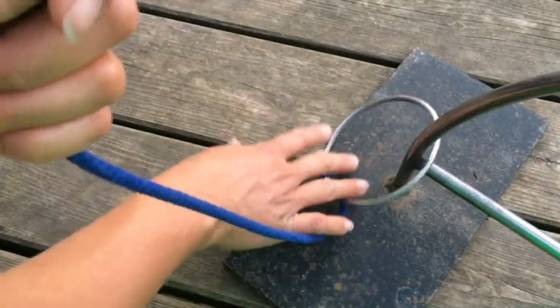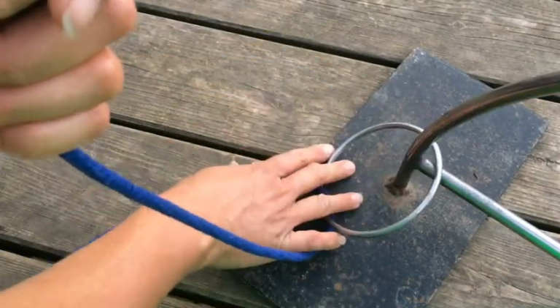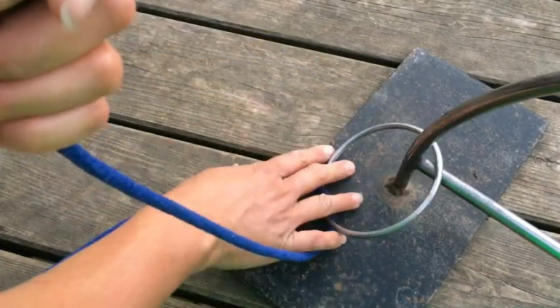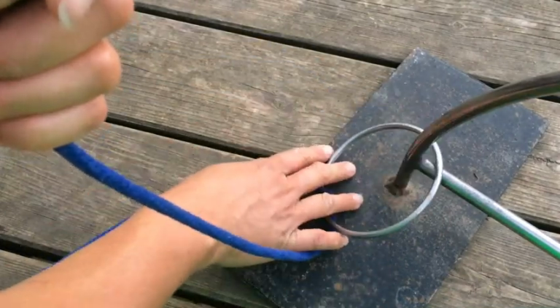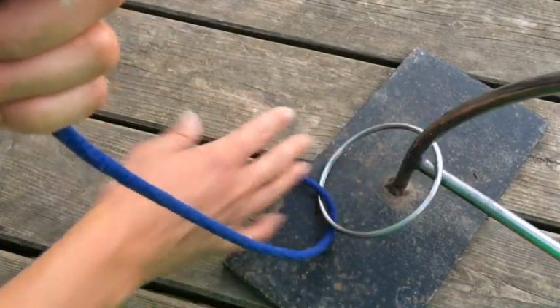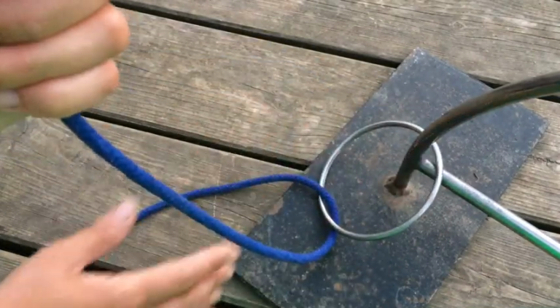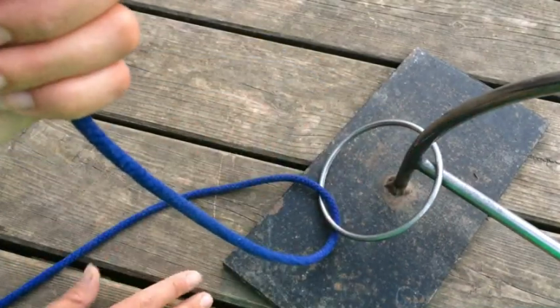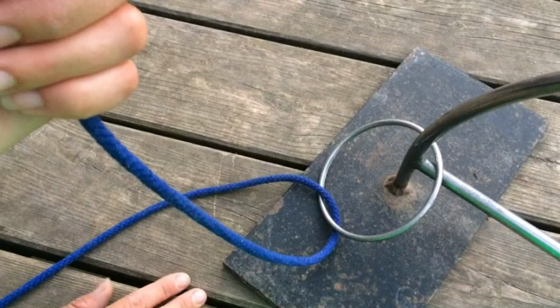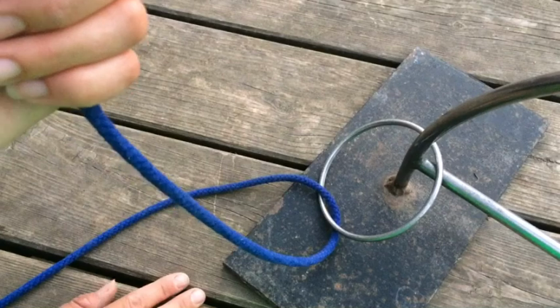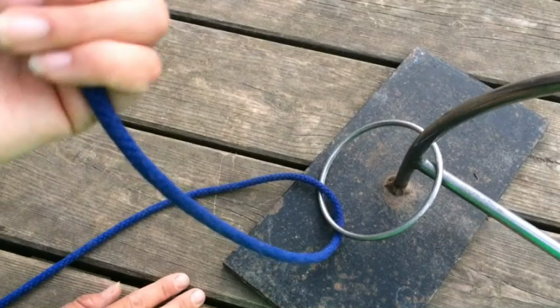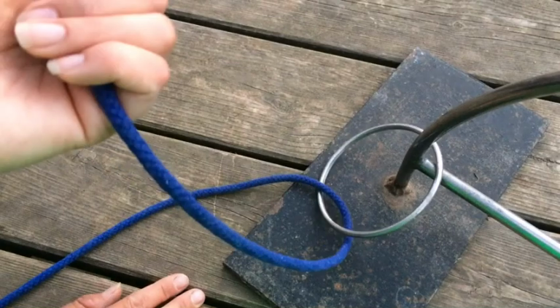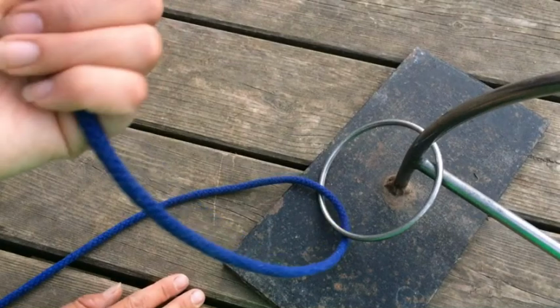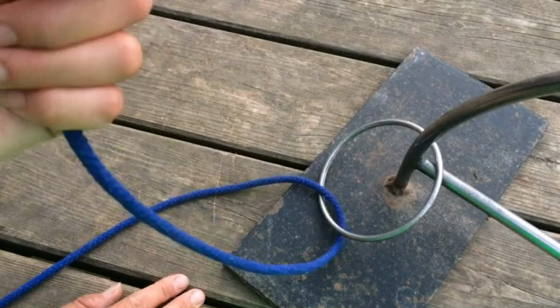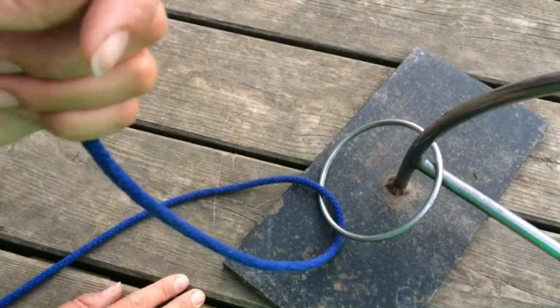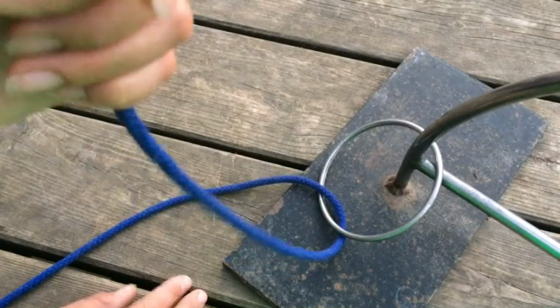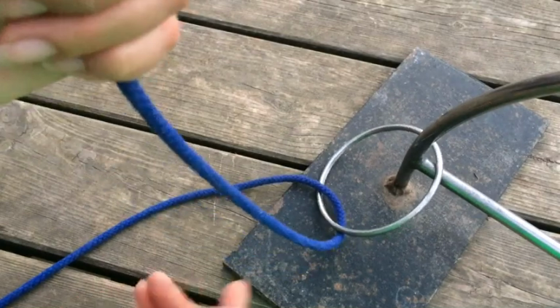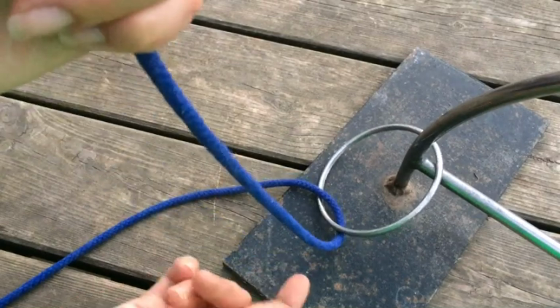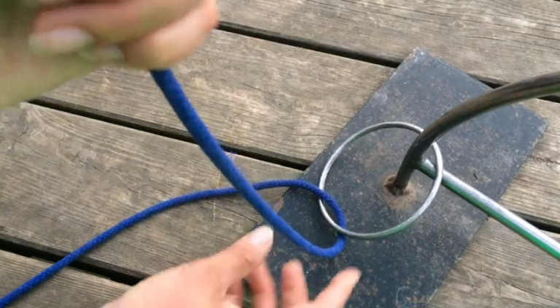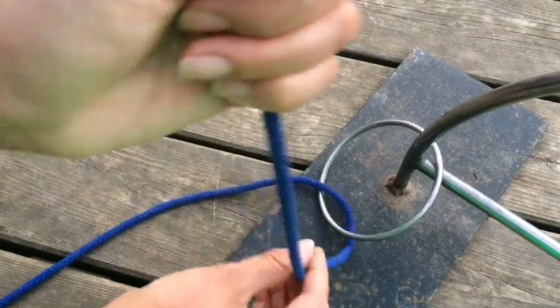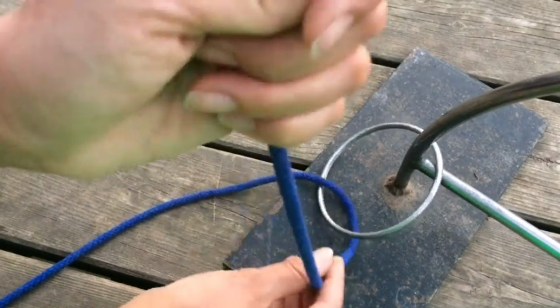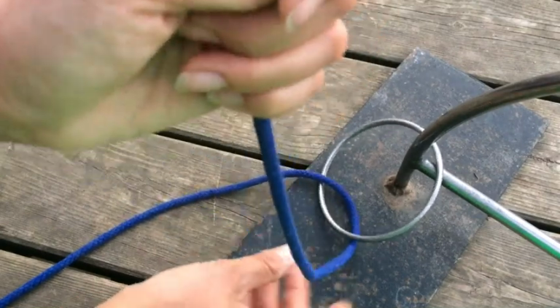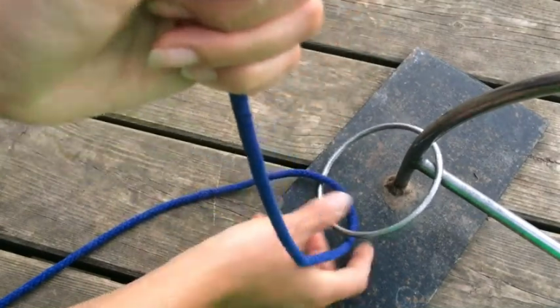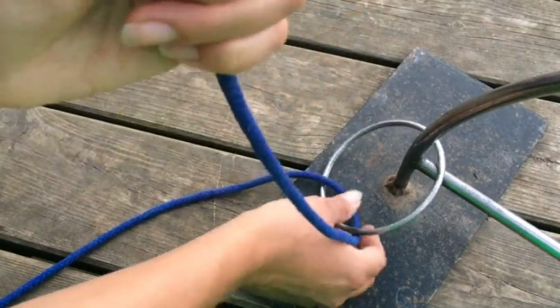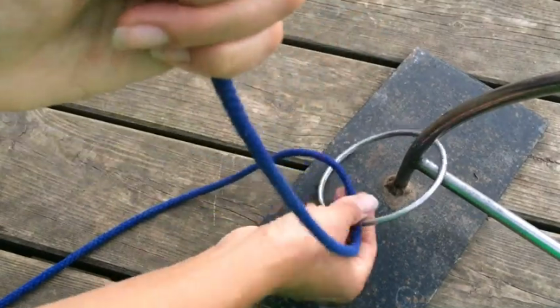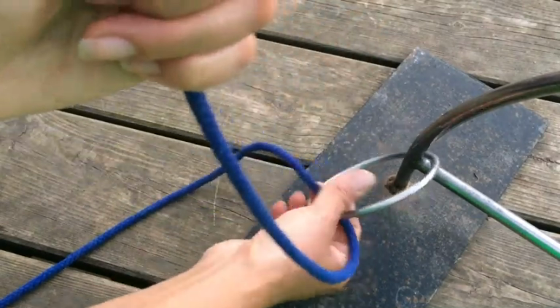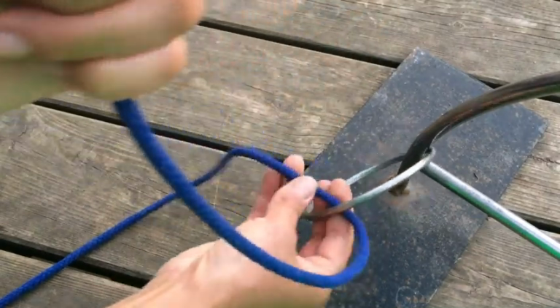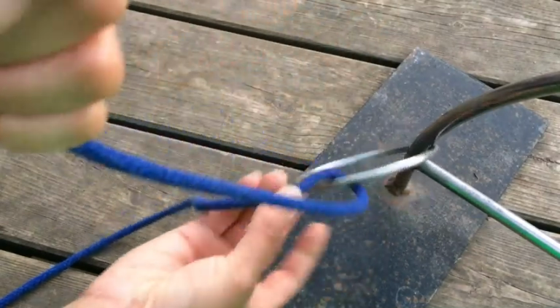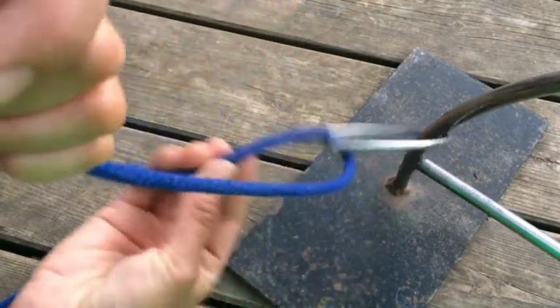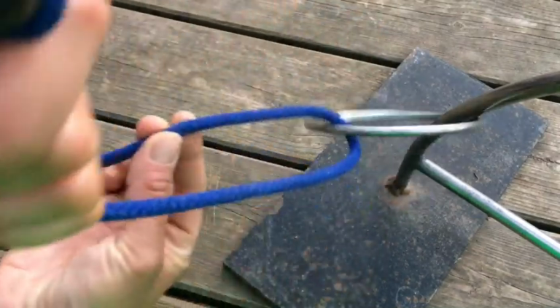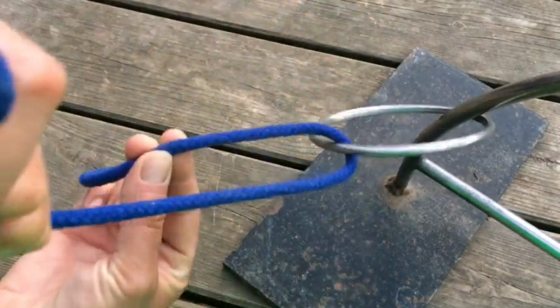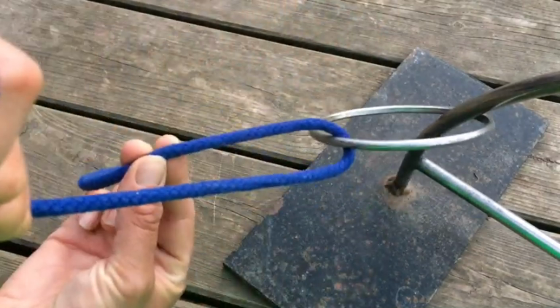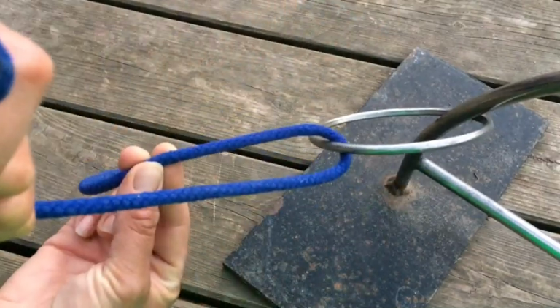For you, it might be the arm of a chair or the back of a chair. We're going to pass it through. Now that's hooked up.